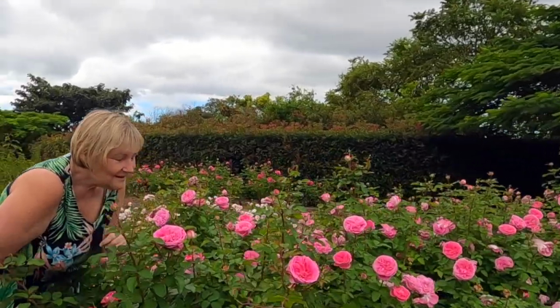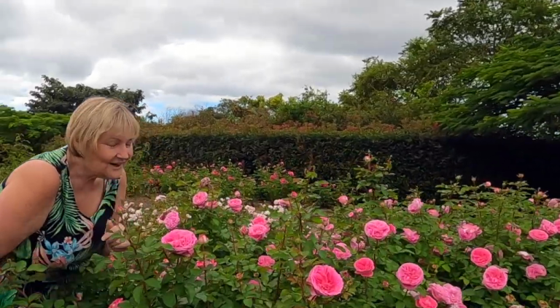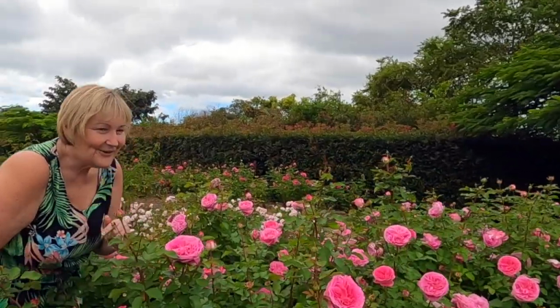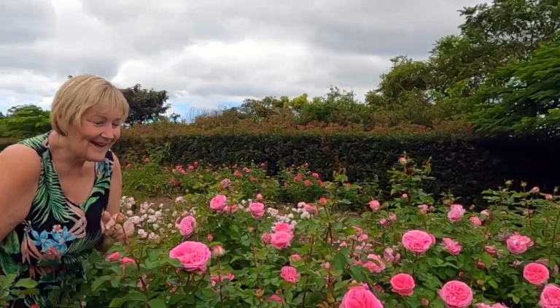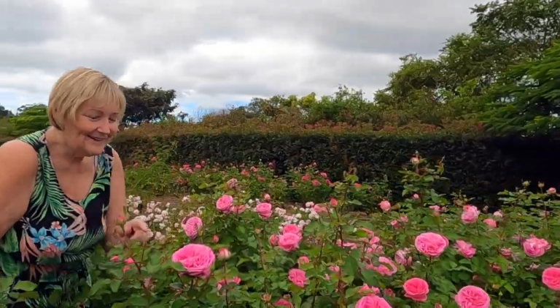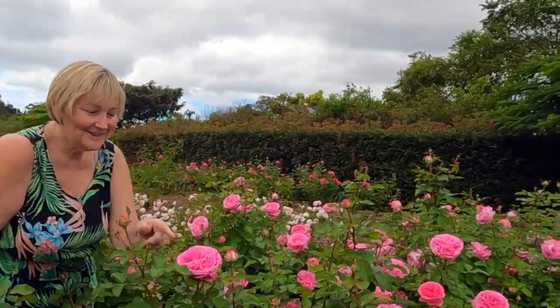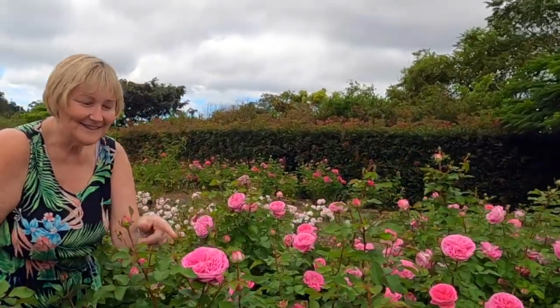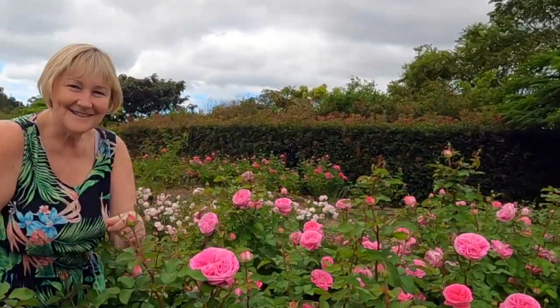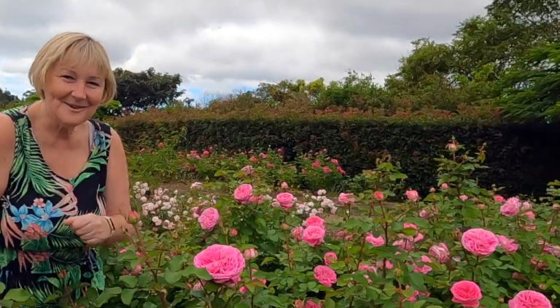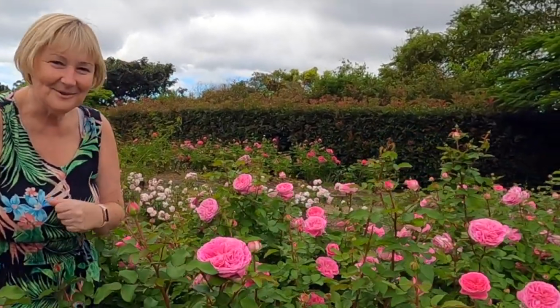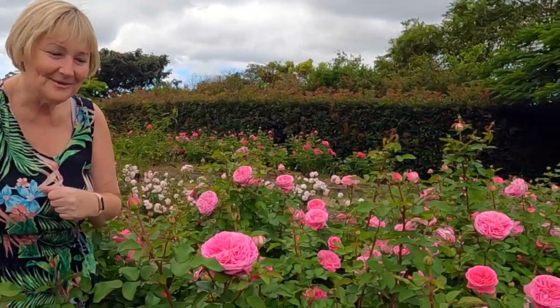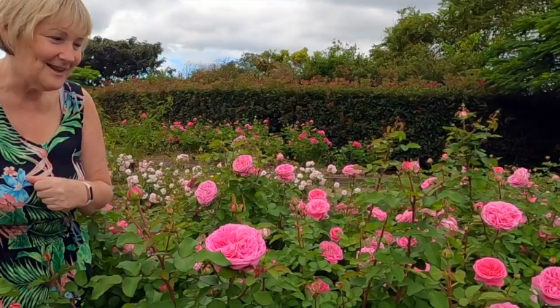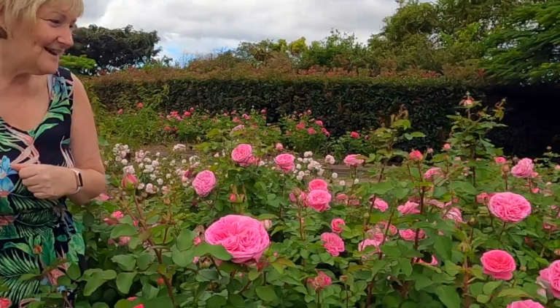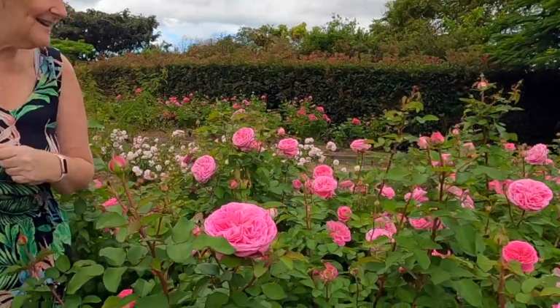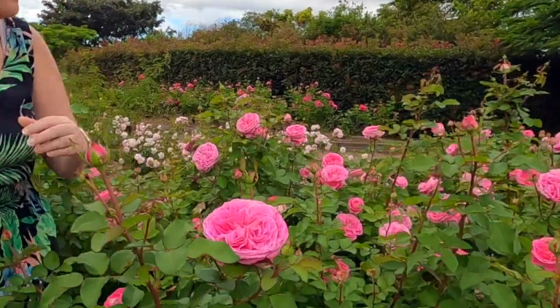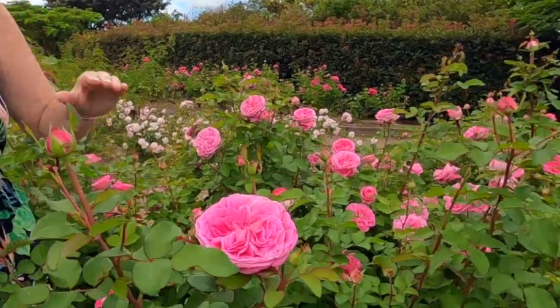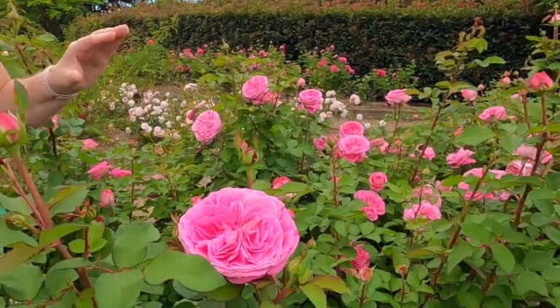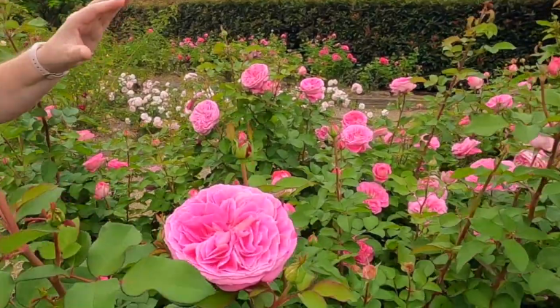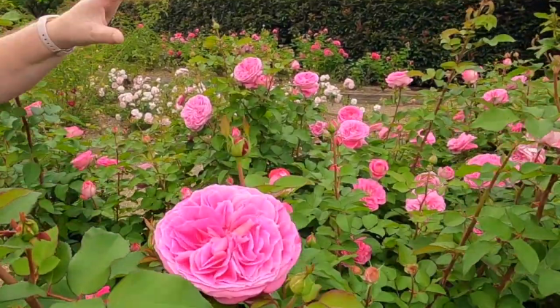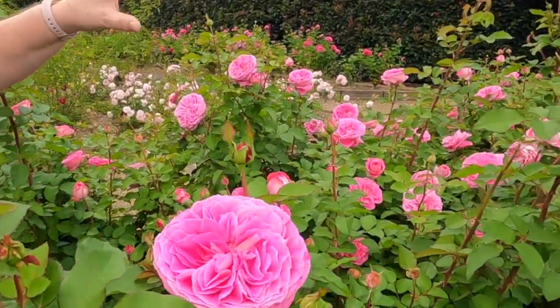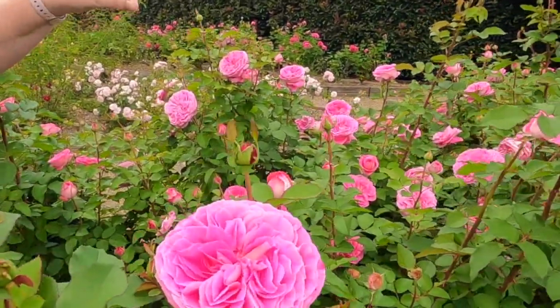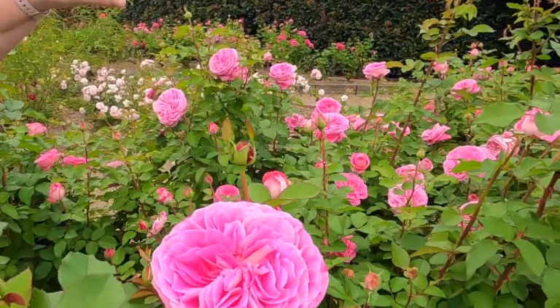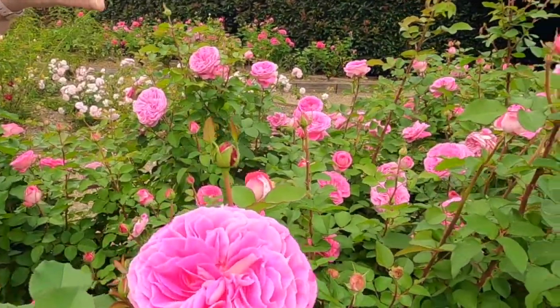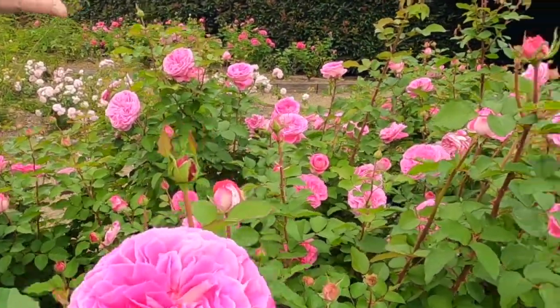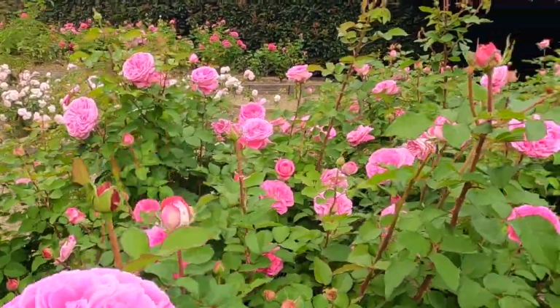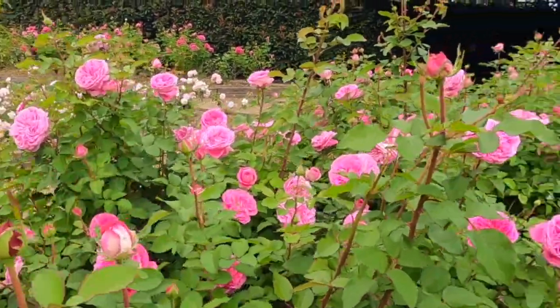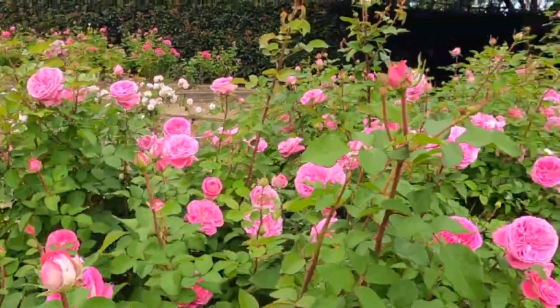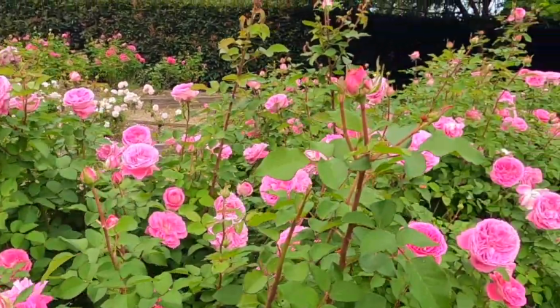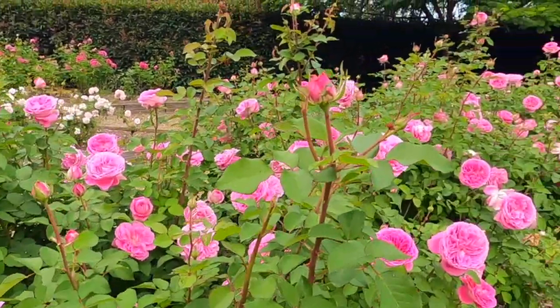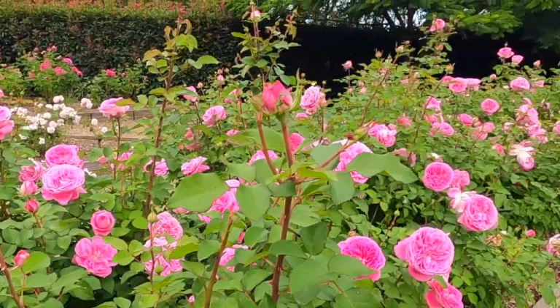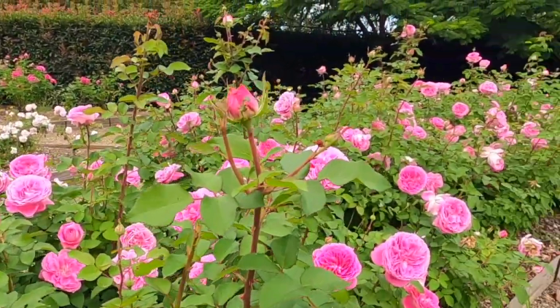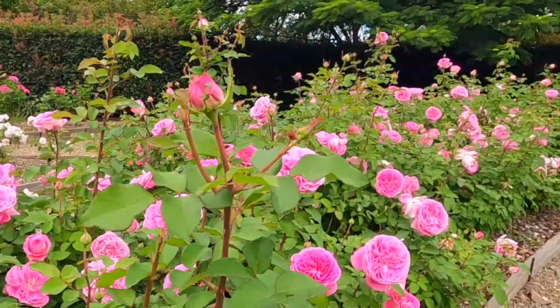Oh wow, look at it! They're so beautiful, aren't they? Look at them - there's hundreds and hundreds of them just on these ones alone.